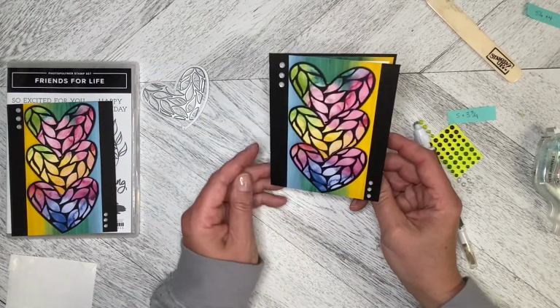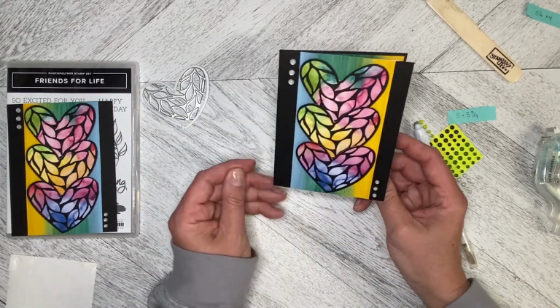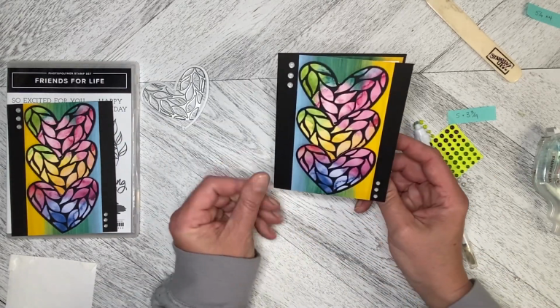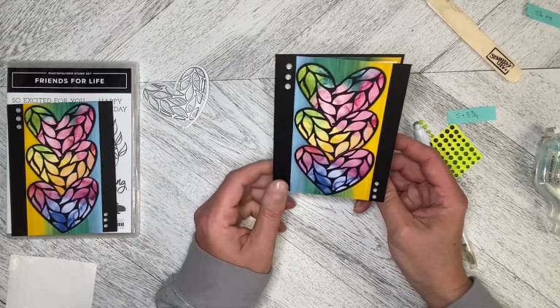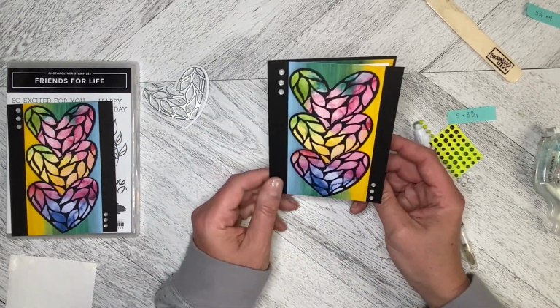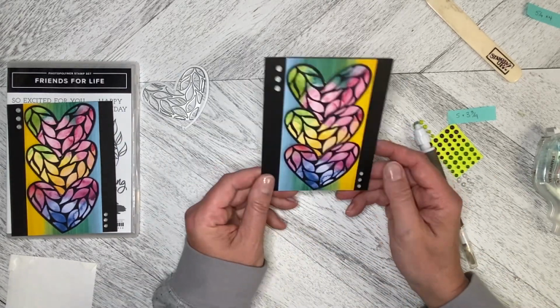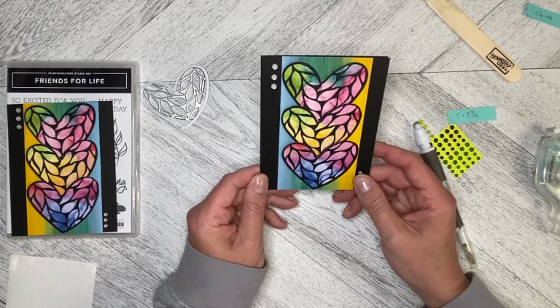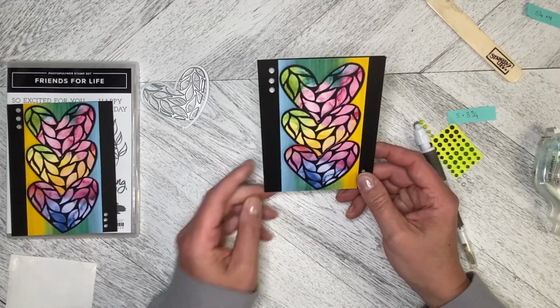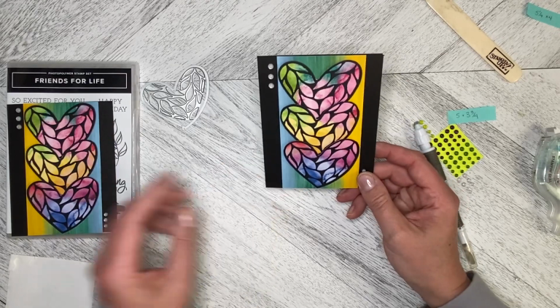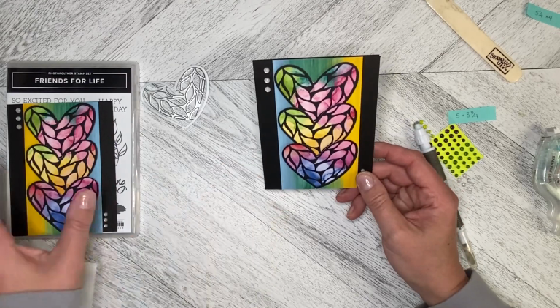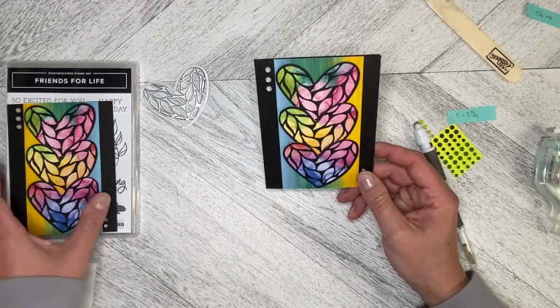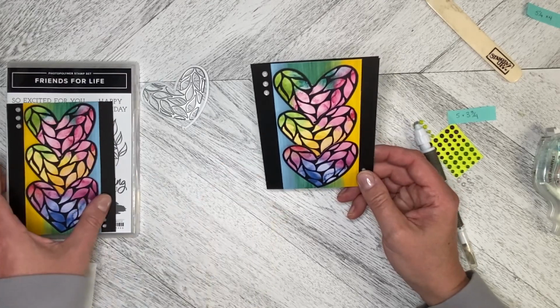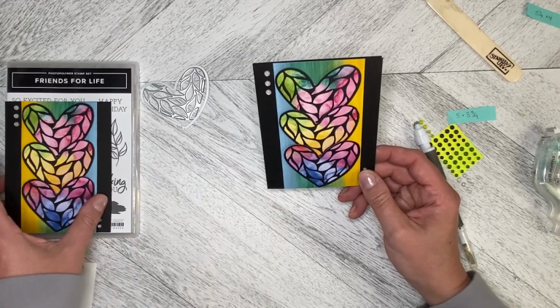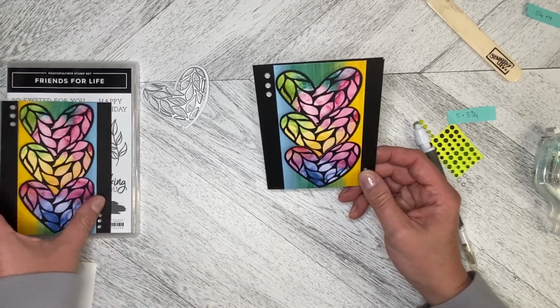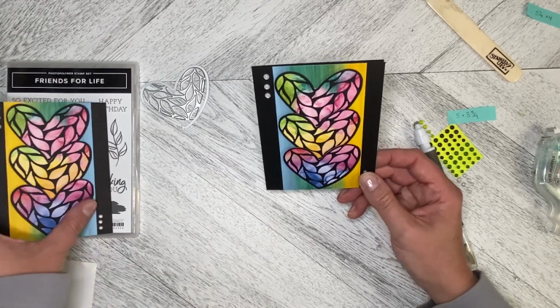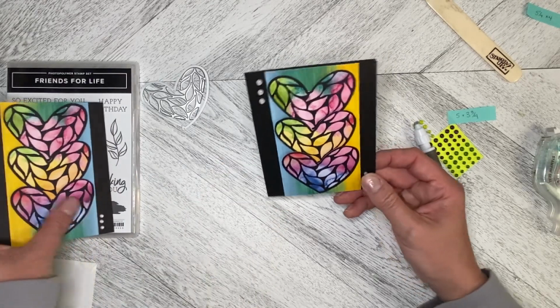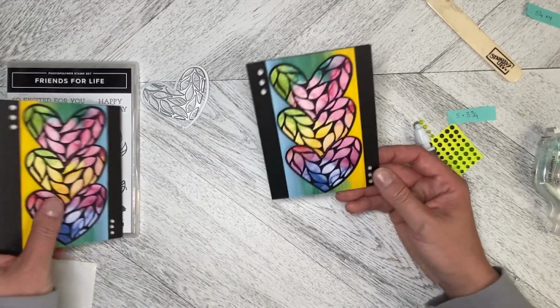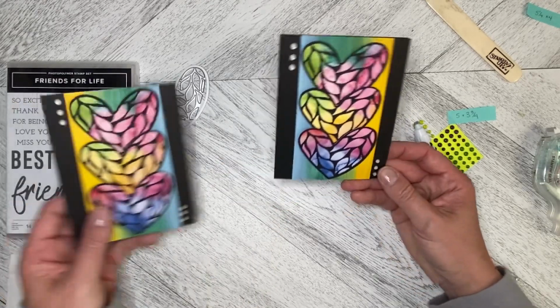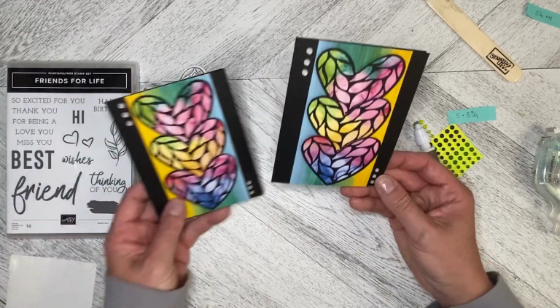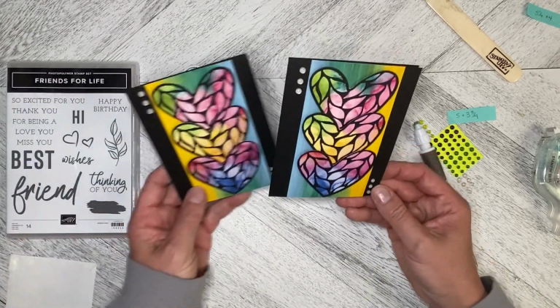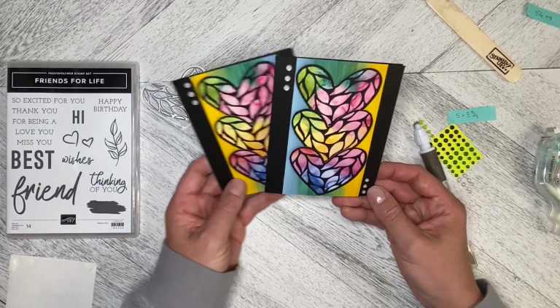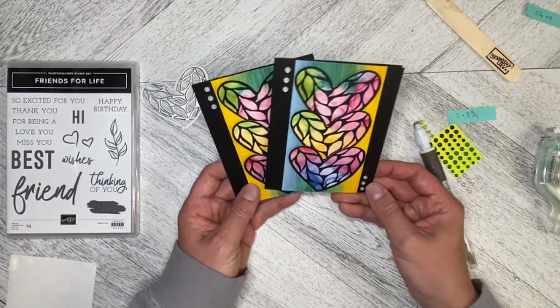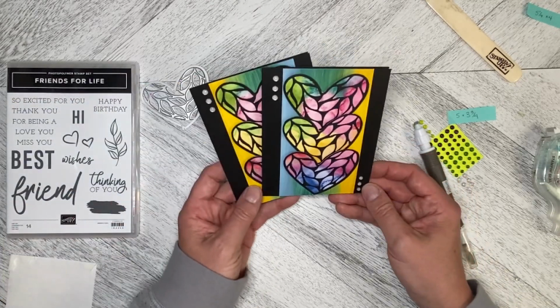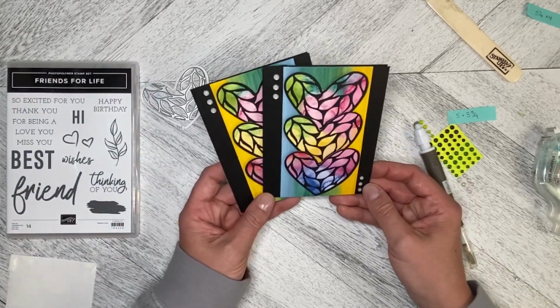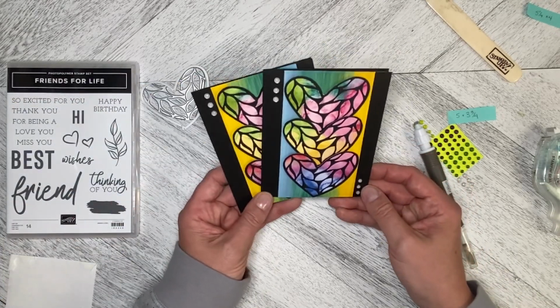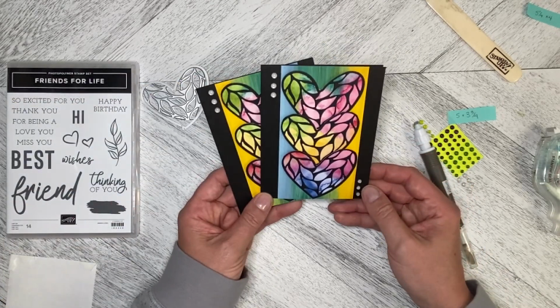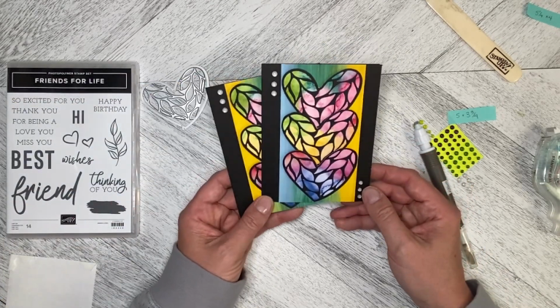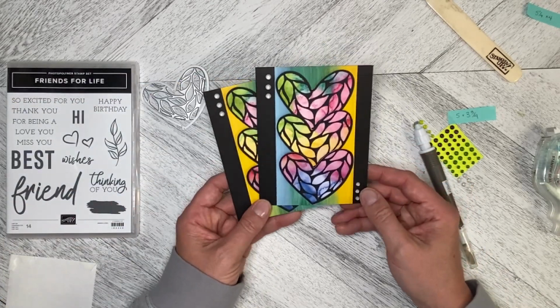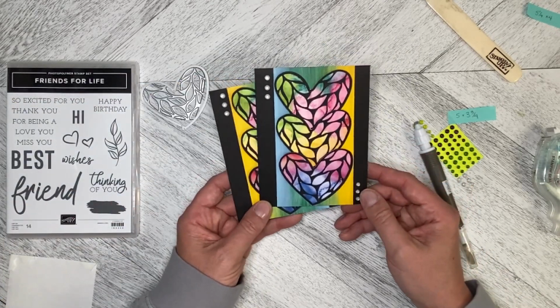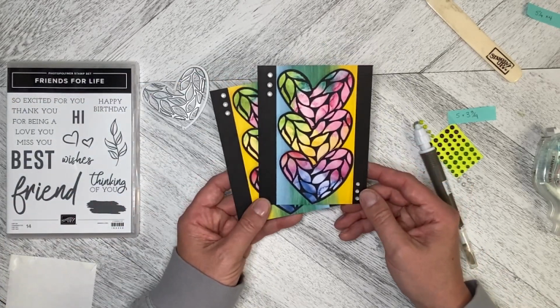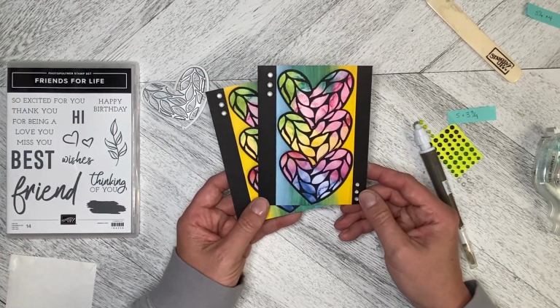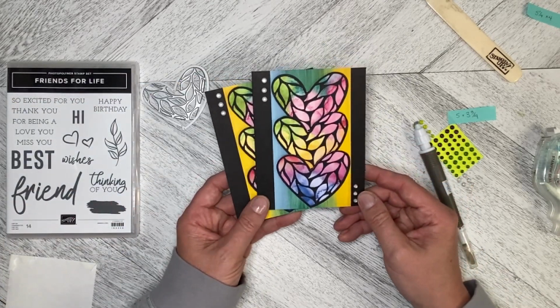Using the Friends for Life dies and the Full of Life Designer Series Paper. Thank you so much for watching, and let's create together again soon!